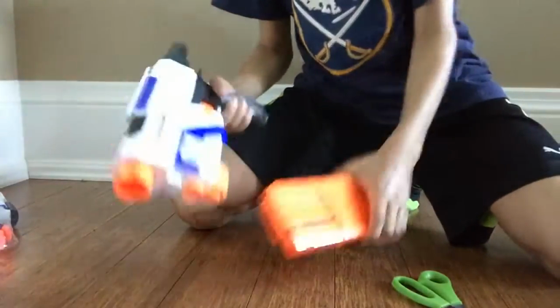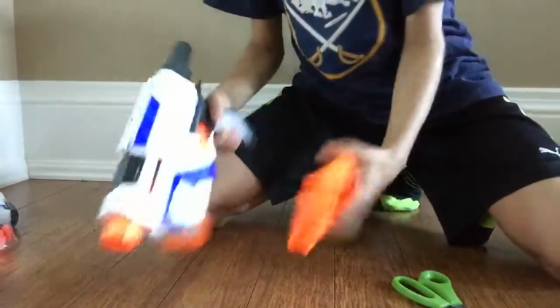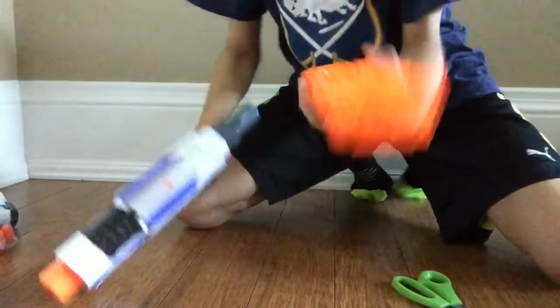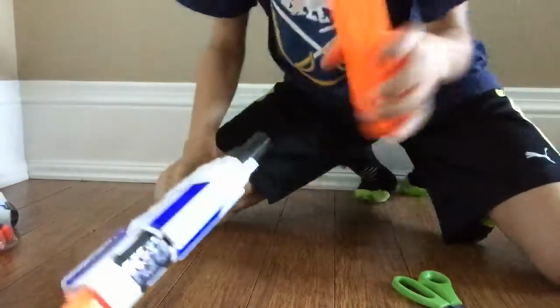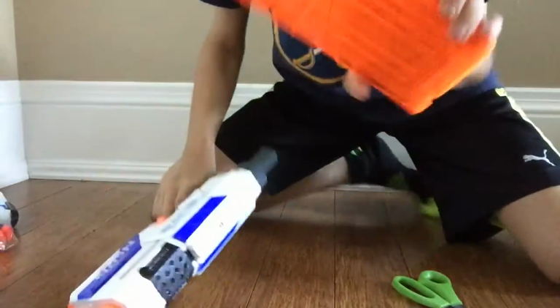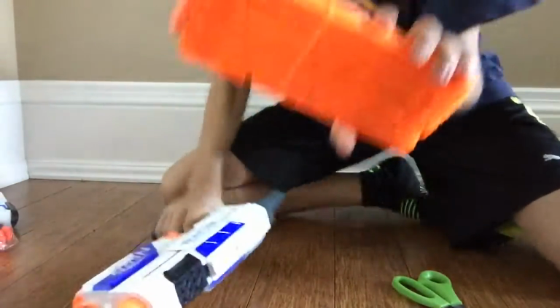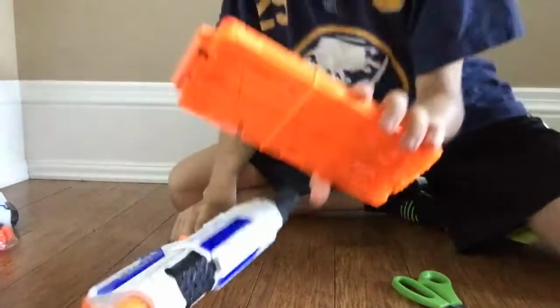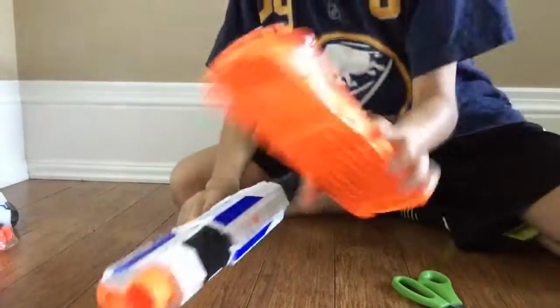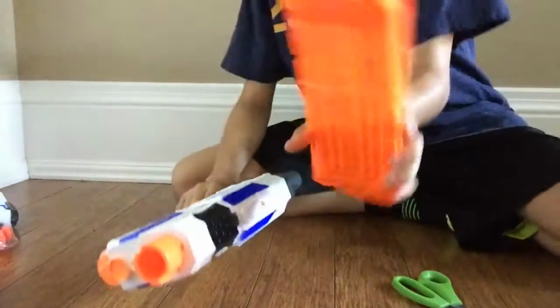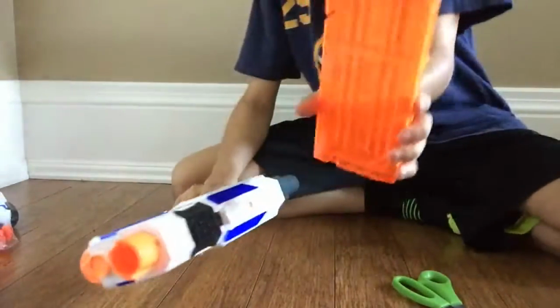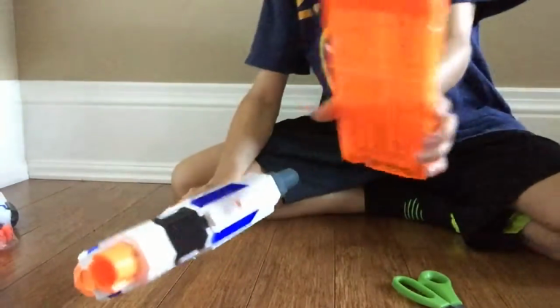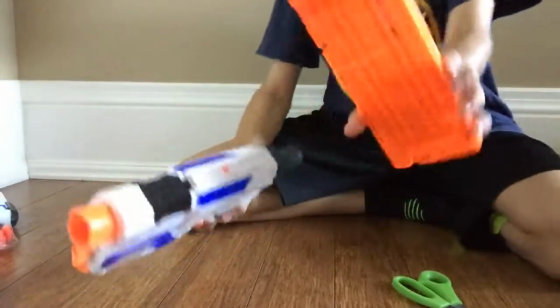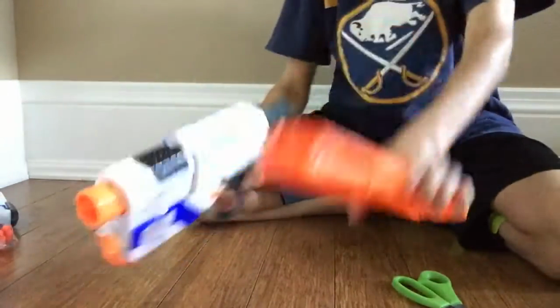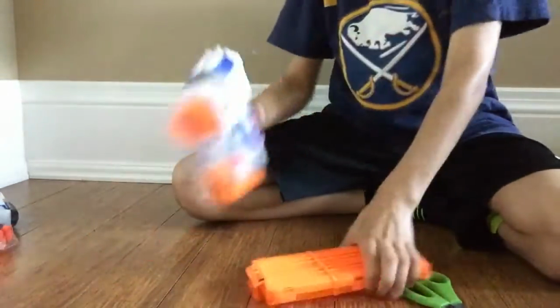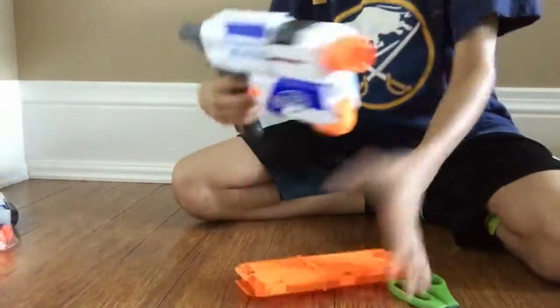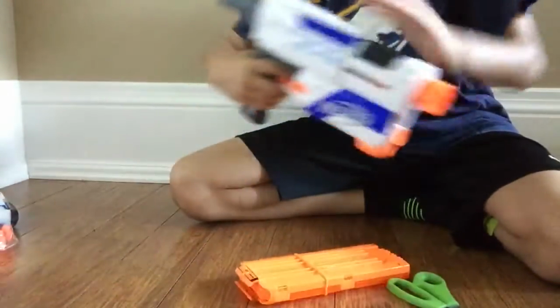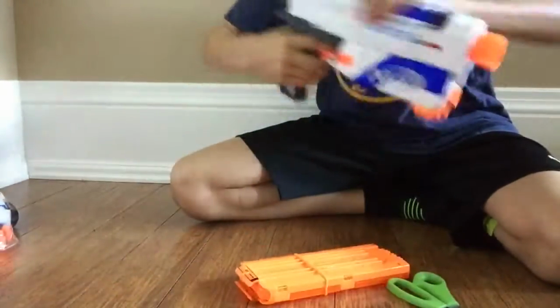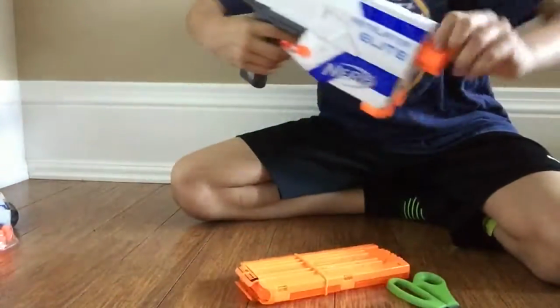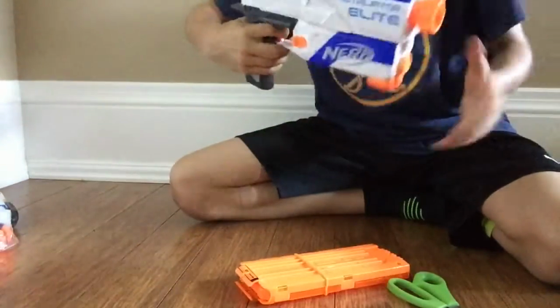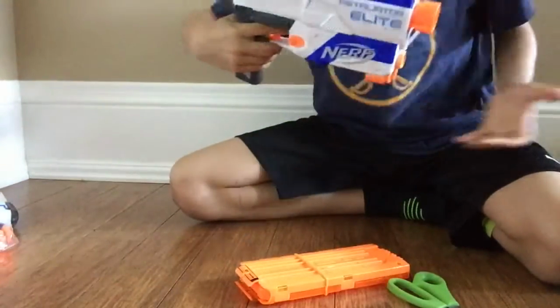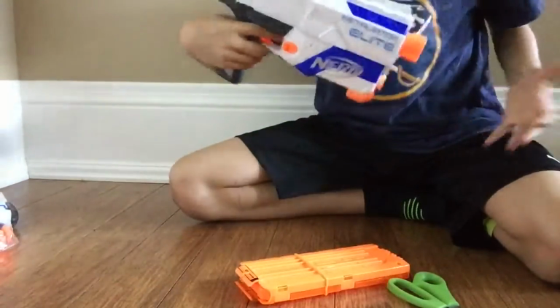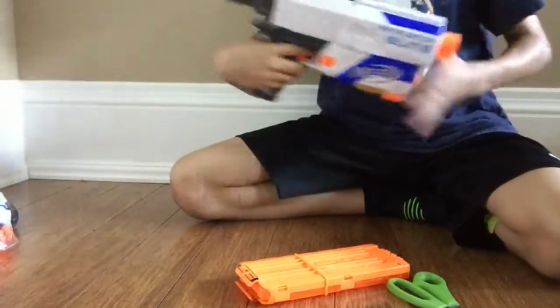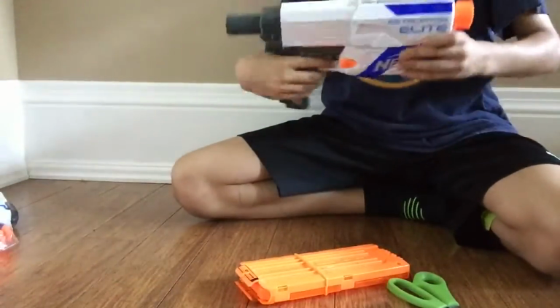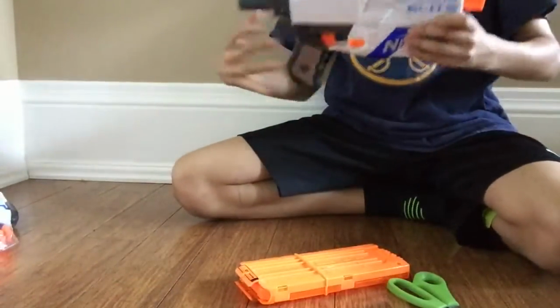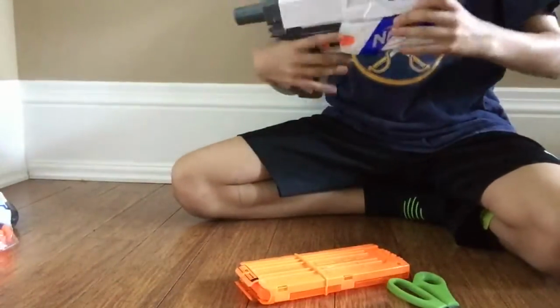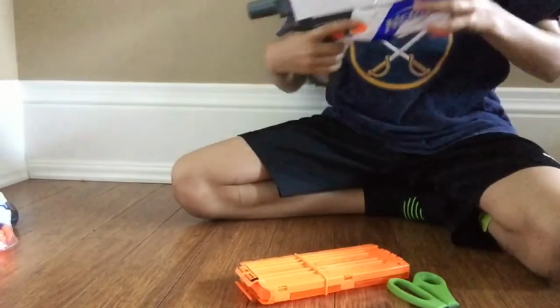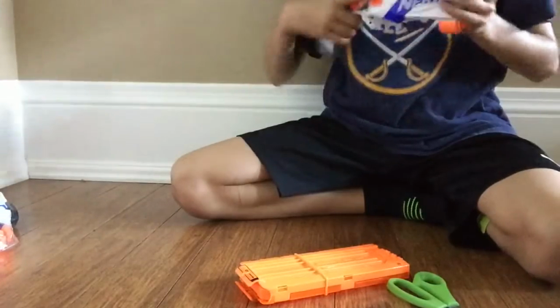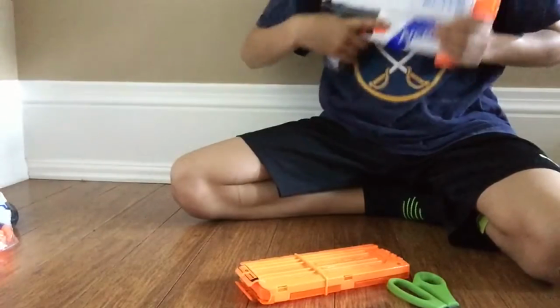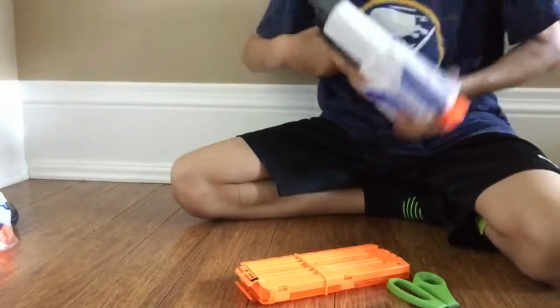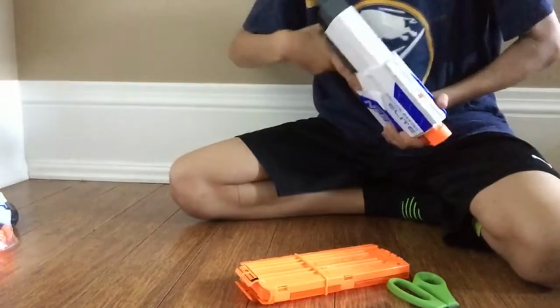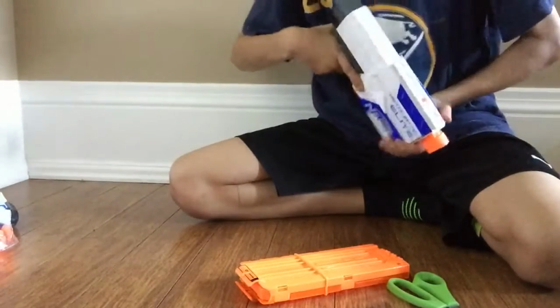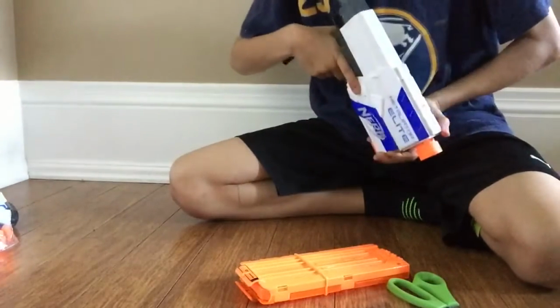There's a fresh new 12-dart clip, and here is the Retaliator.